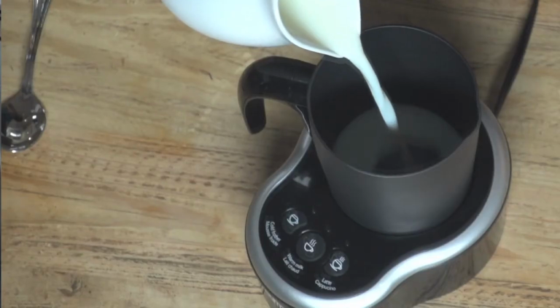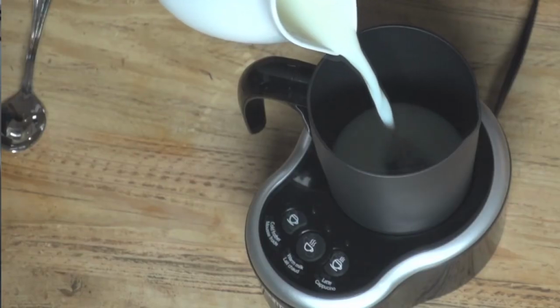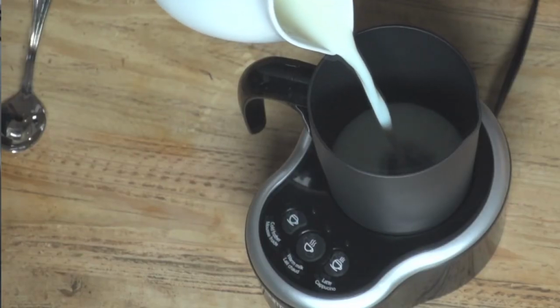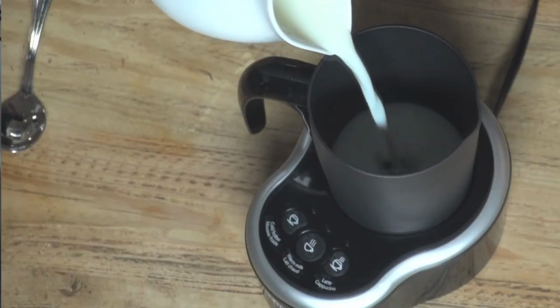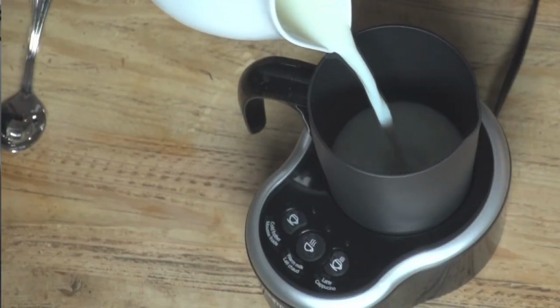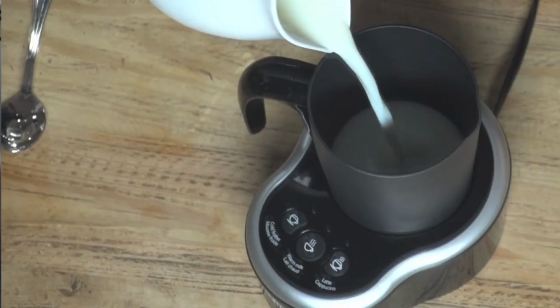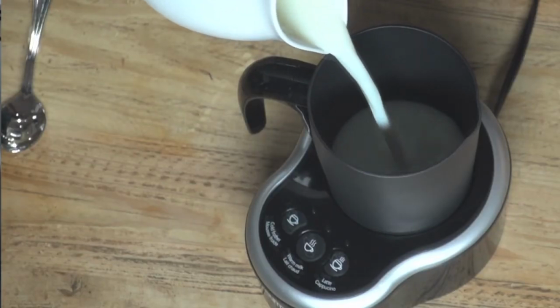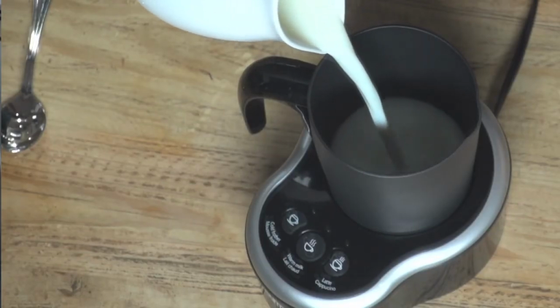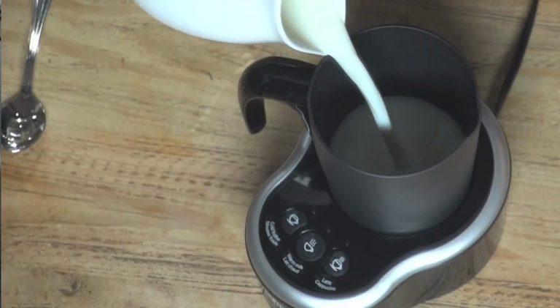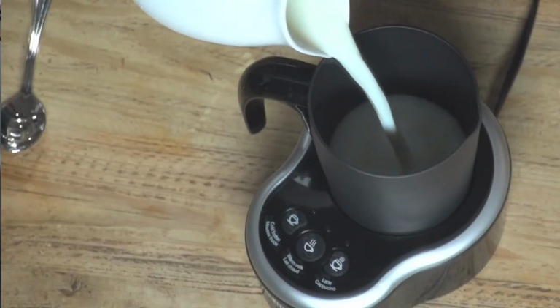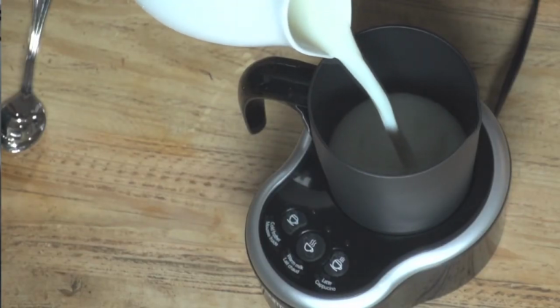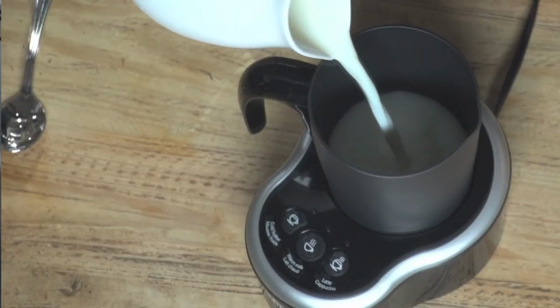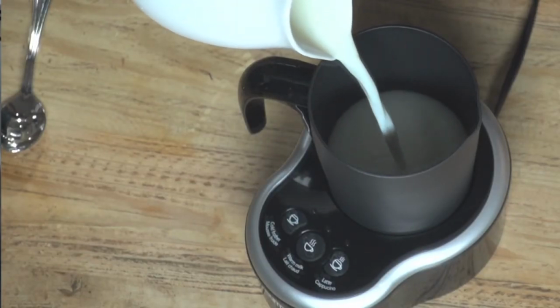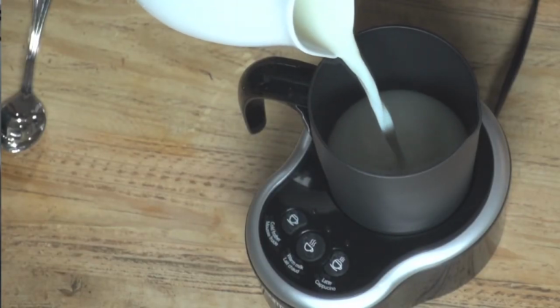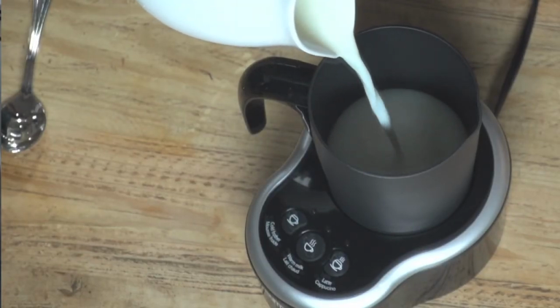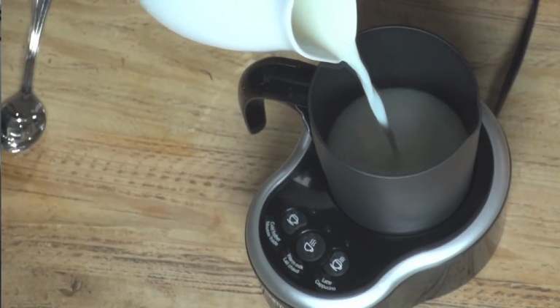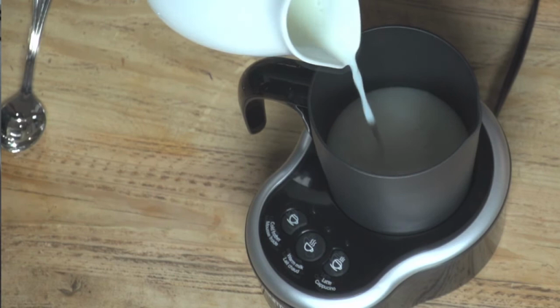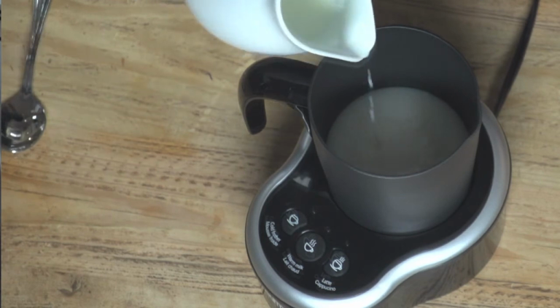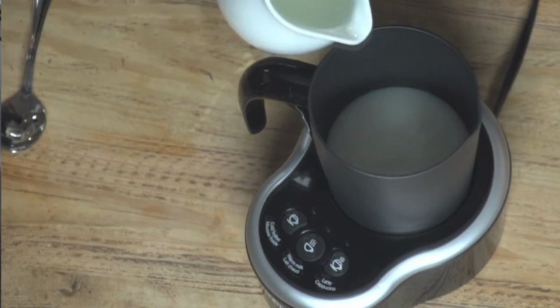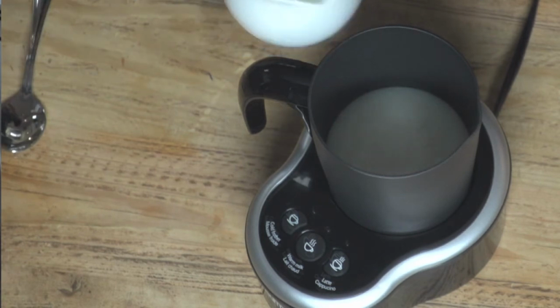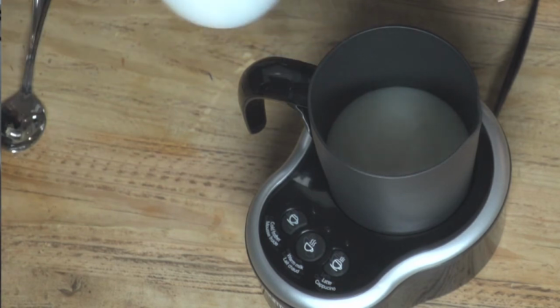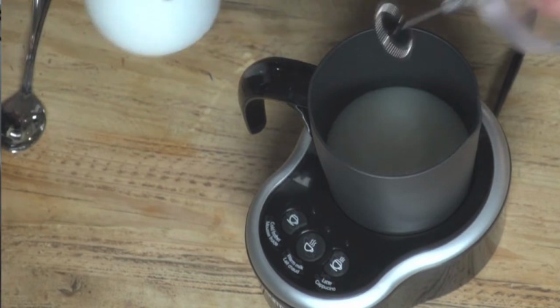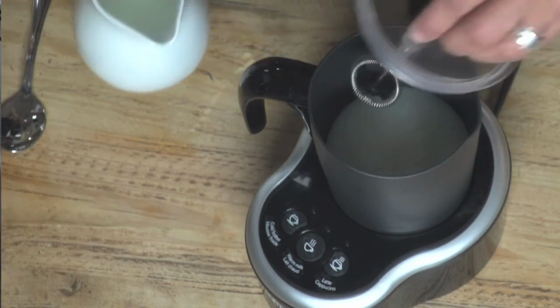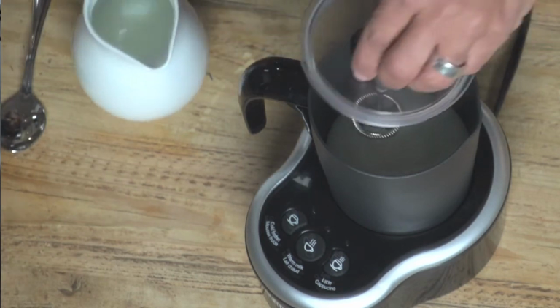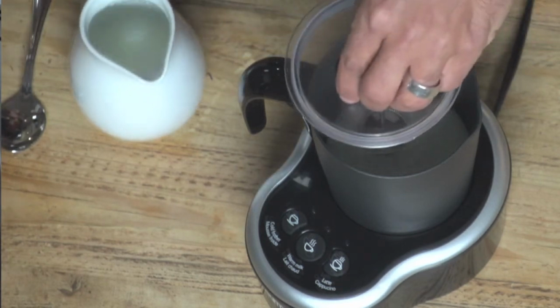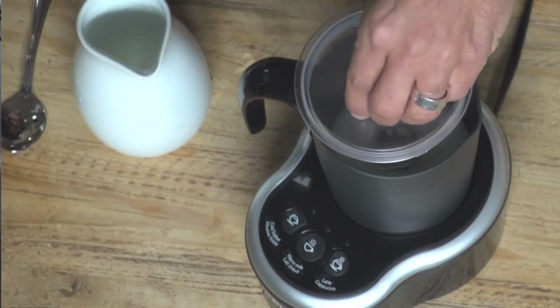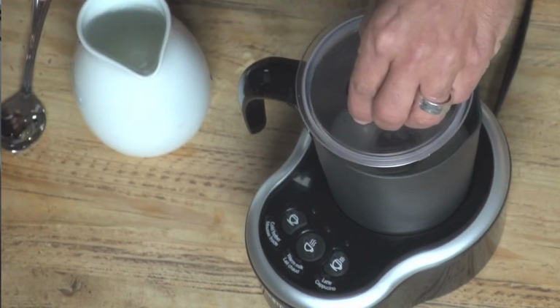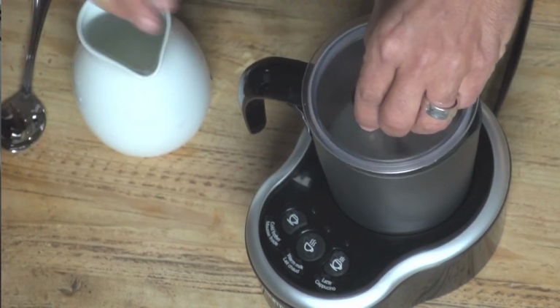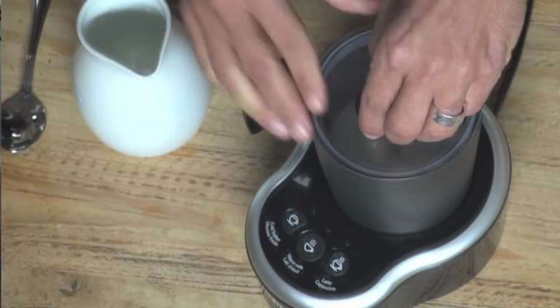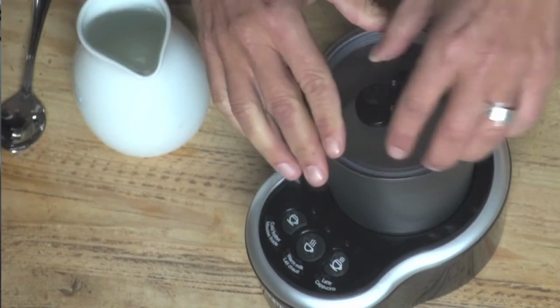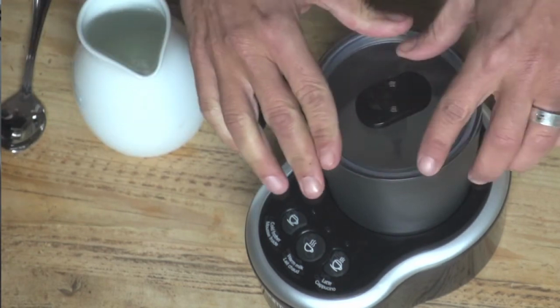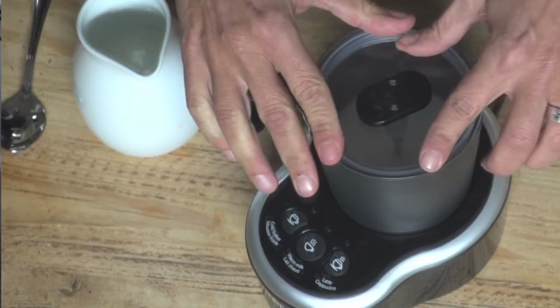If it's a latte you're after, use the other whisk. Same process, but this time fill to the upper max line.